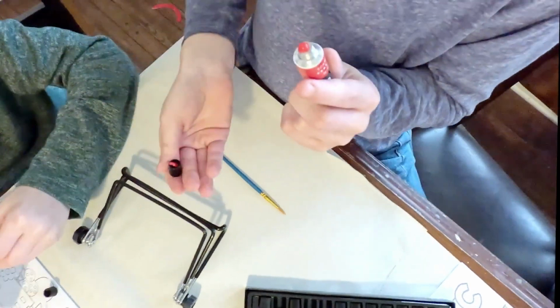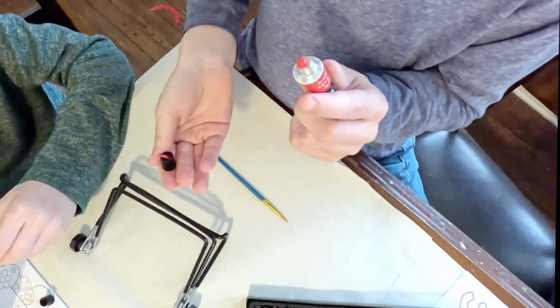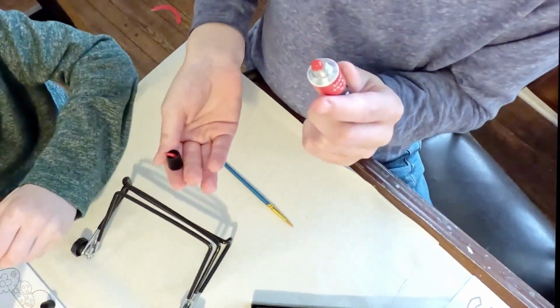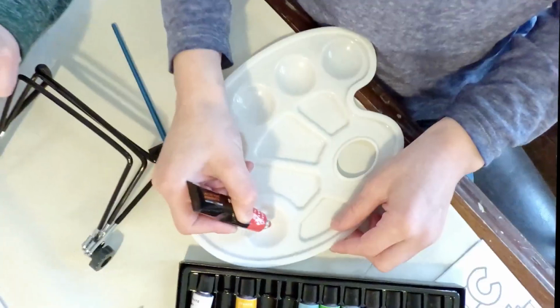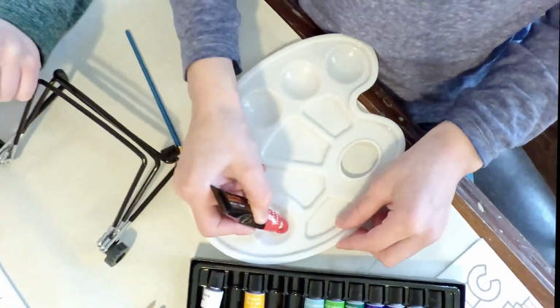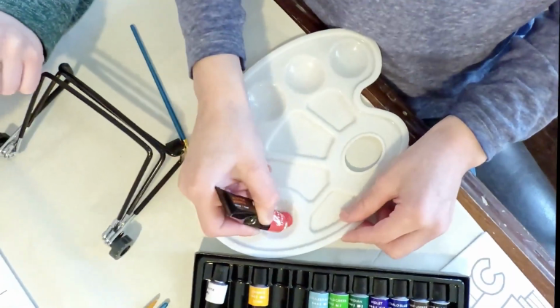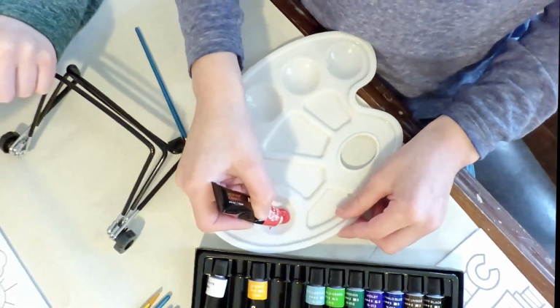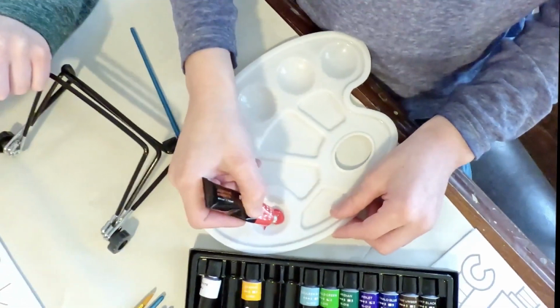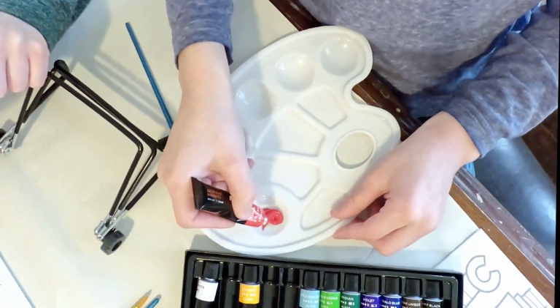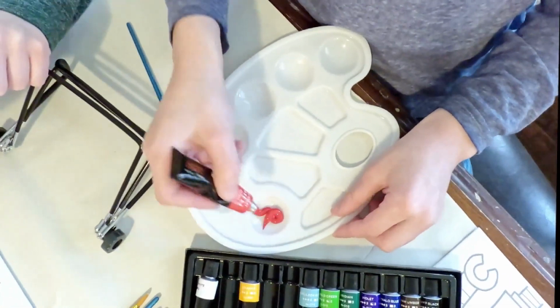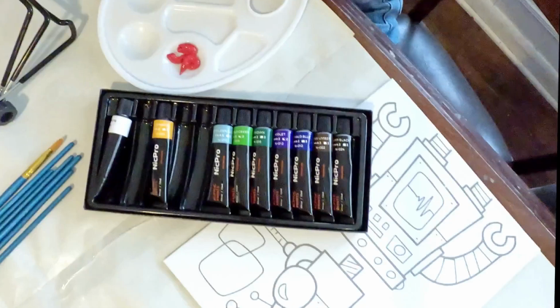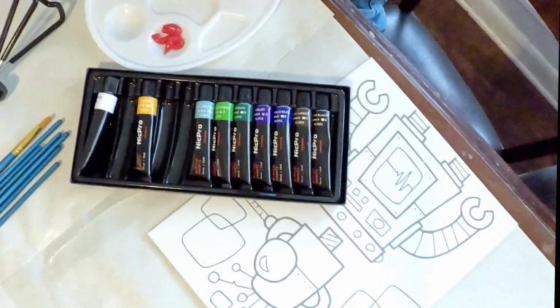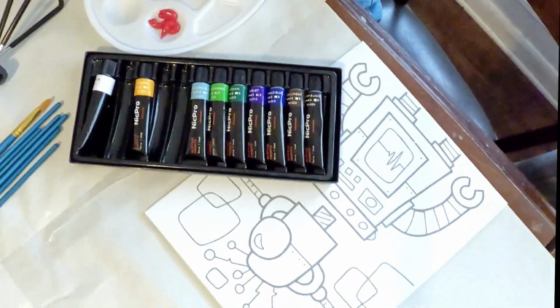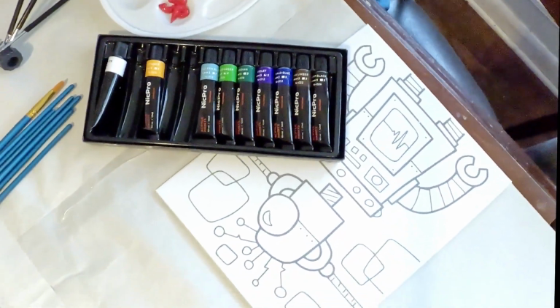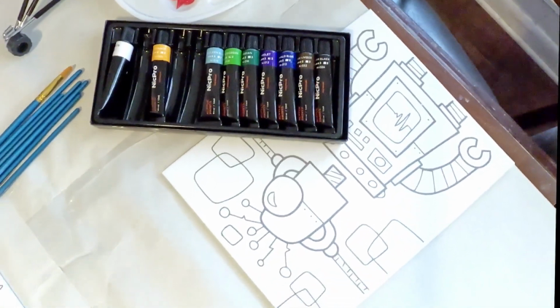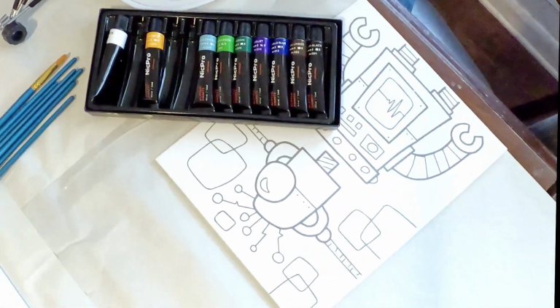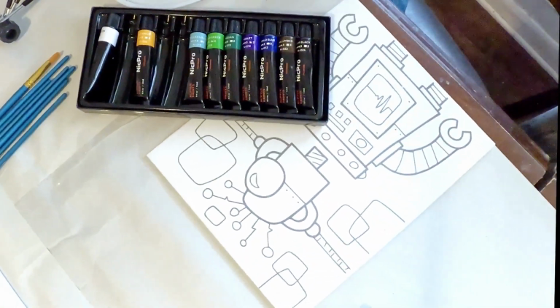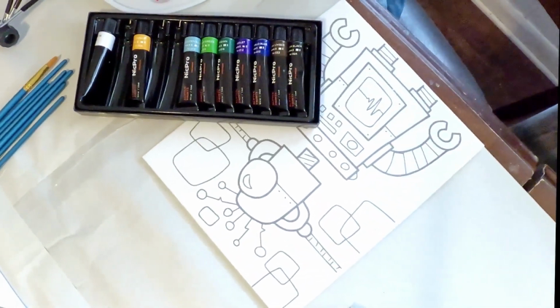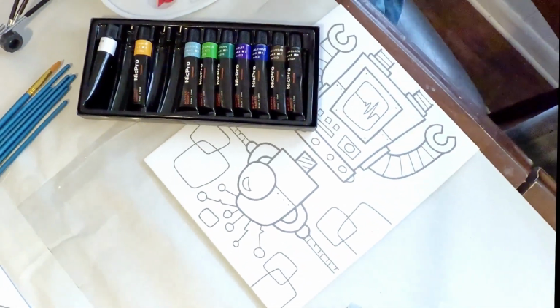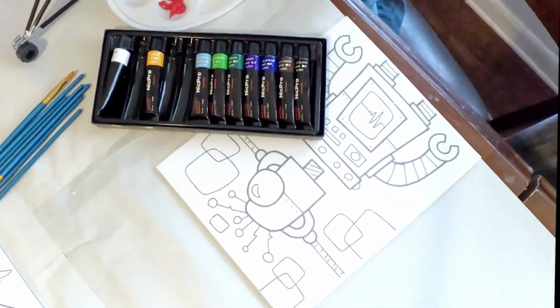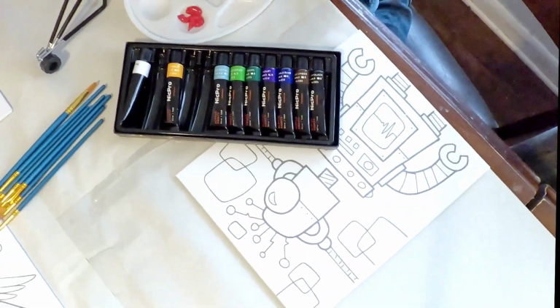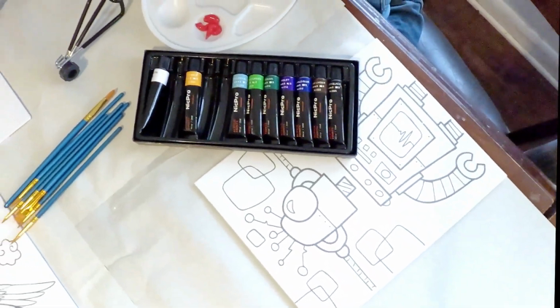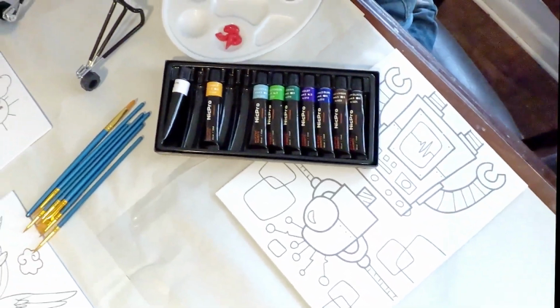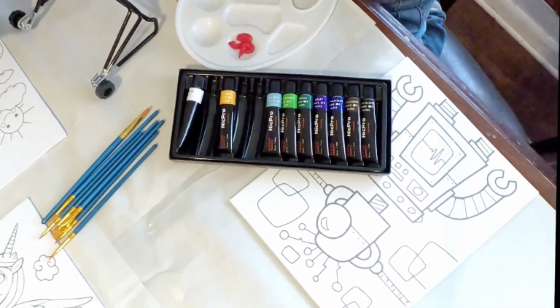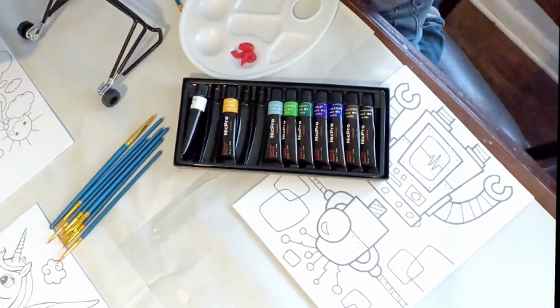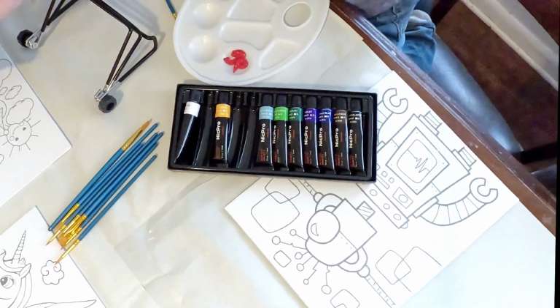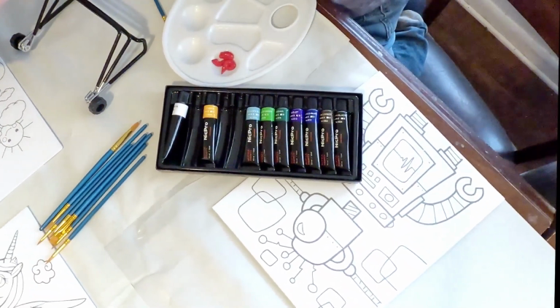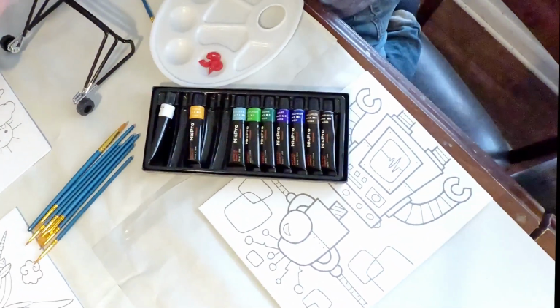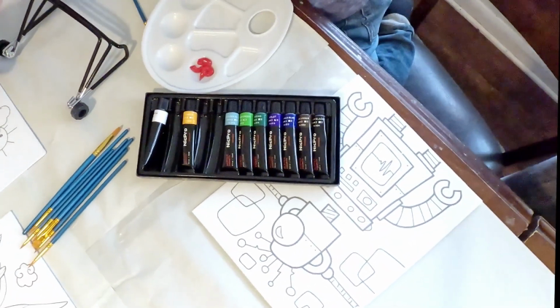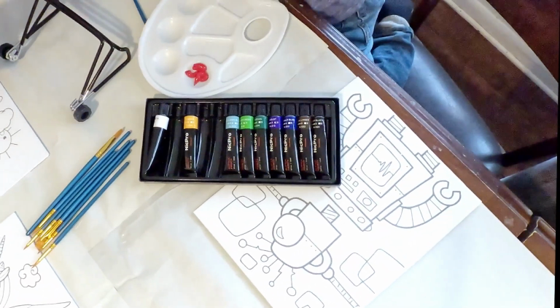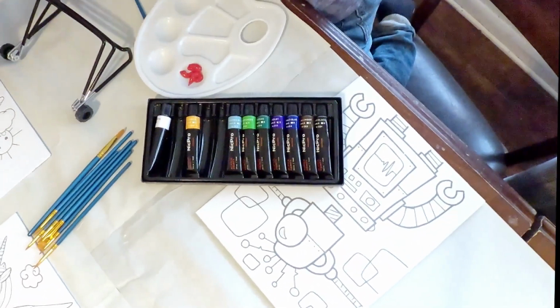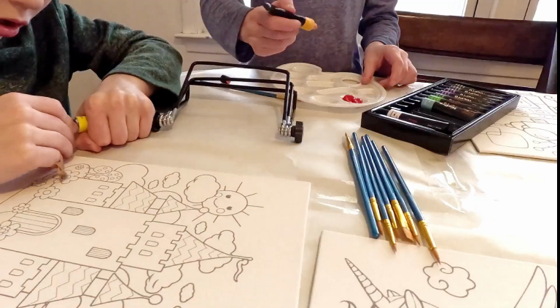I wouldn't hesitate to use this as a birthday gift, or you can make this a really unique group activity at your next birthday party.